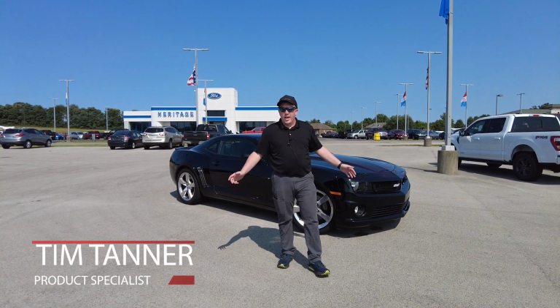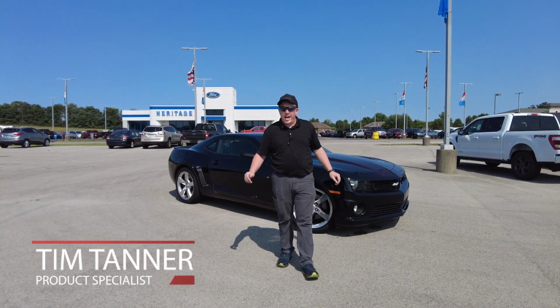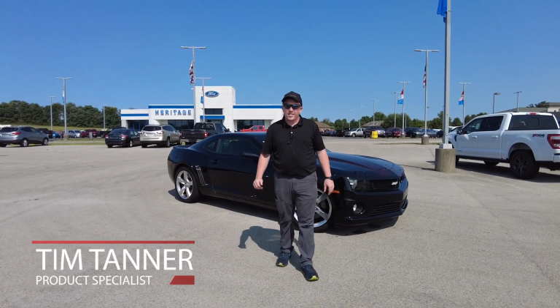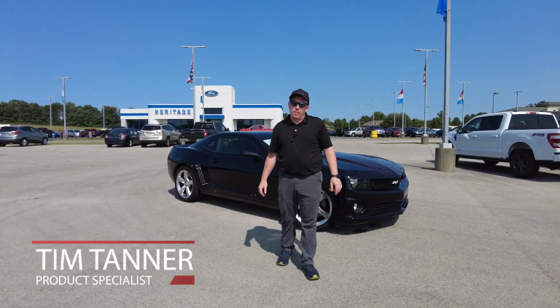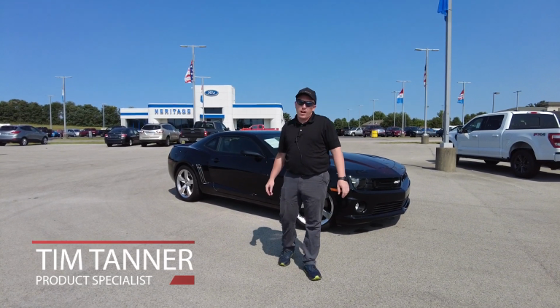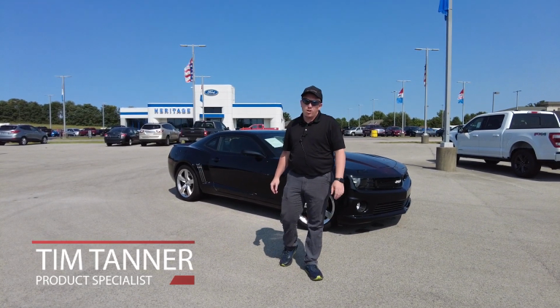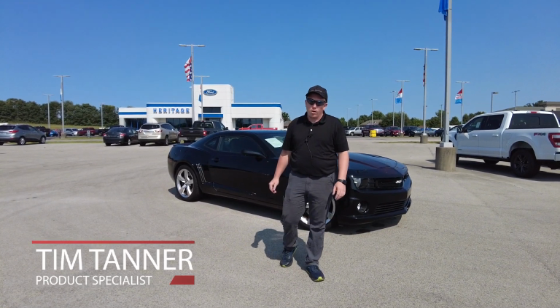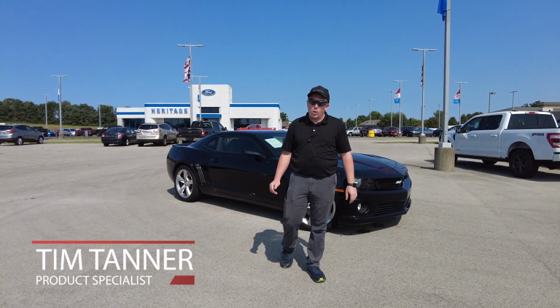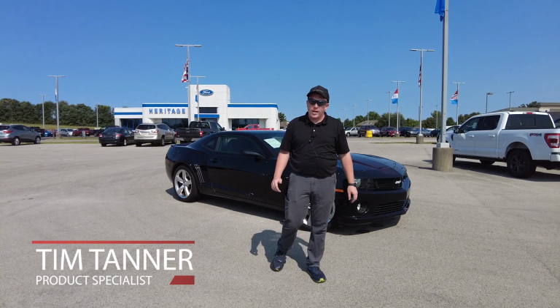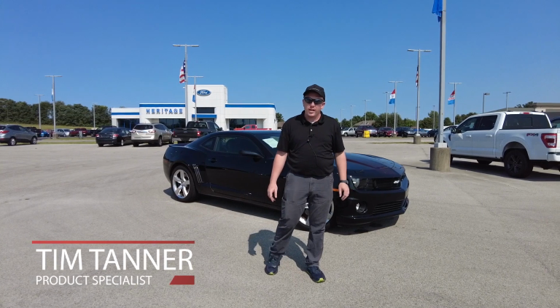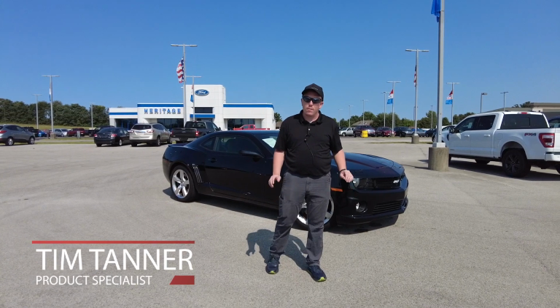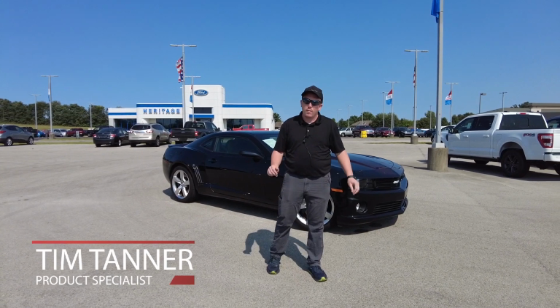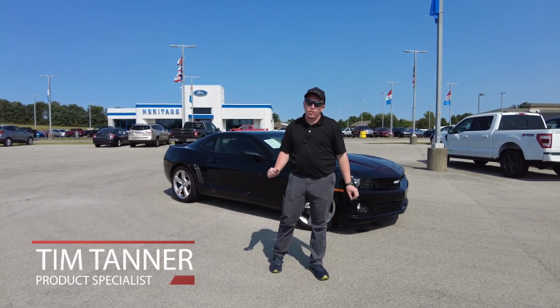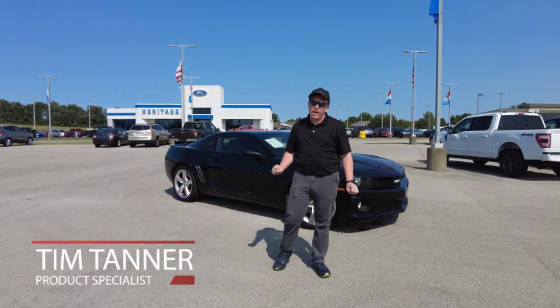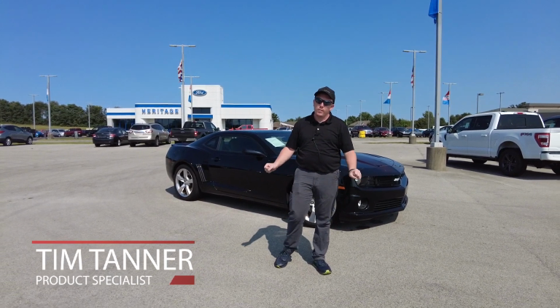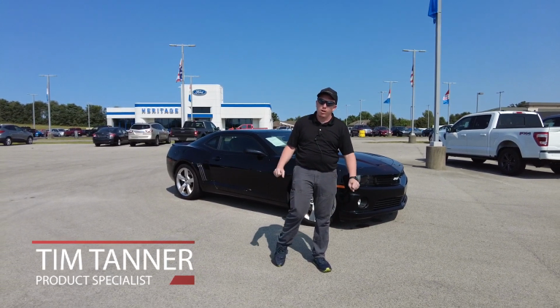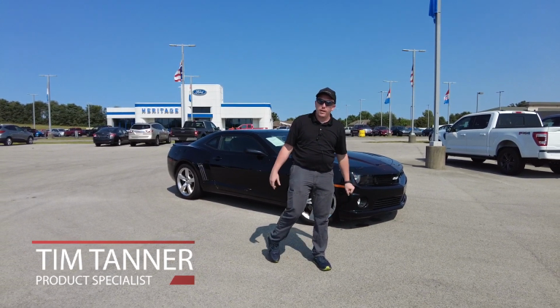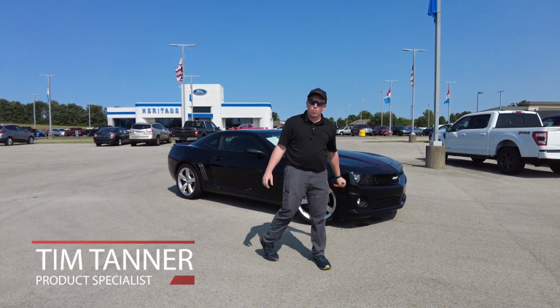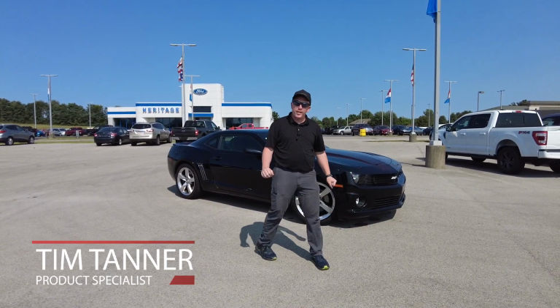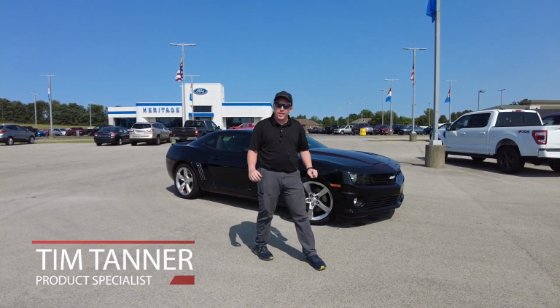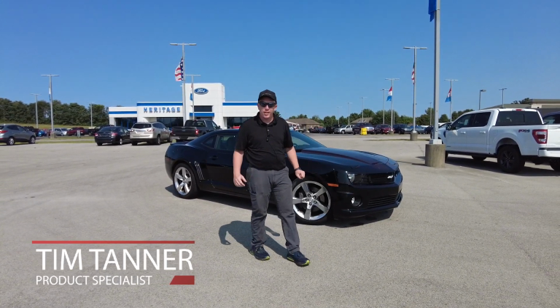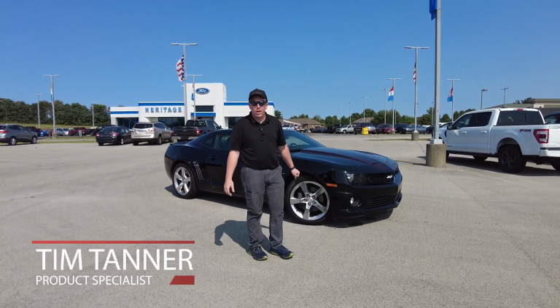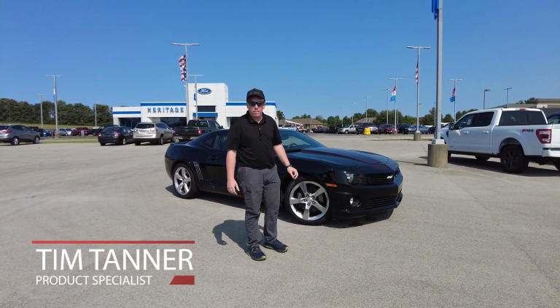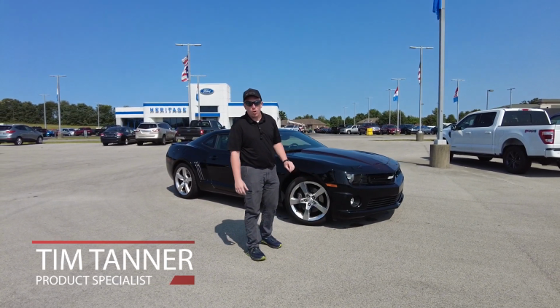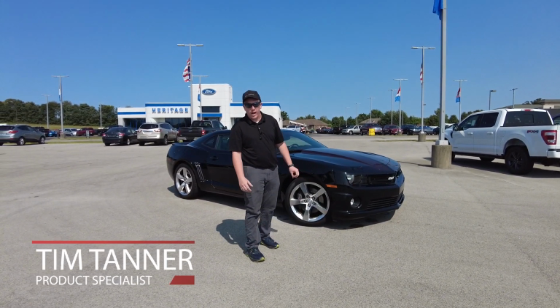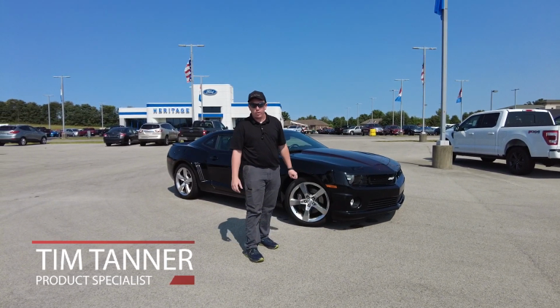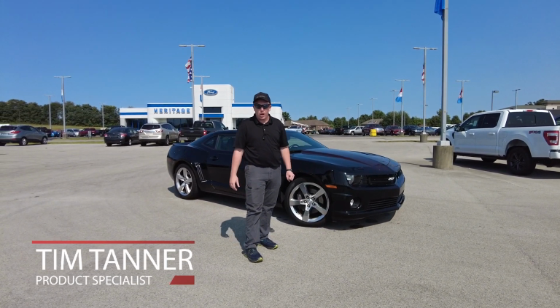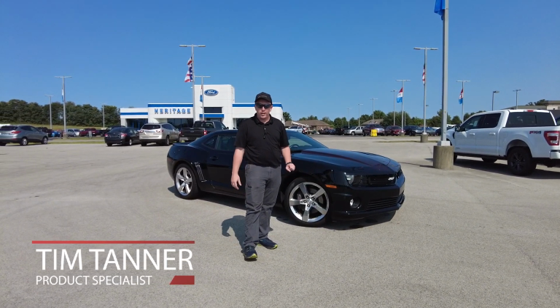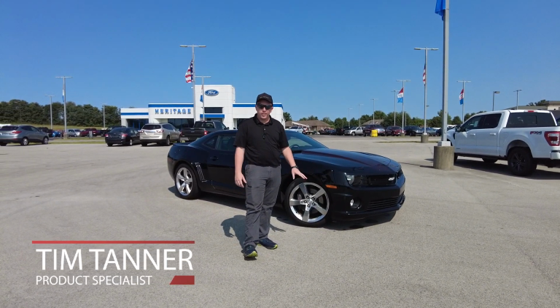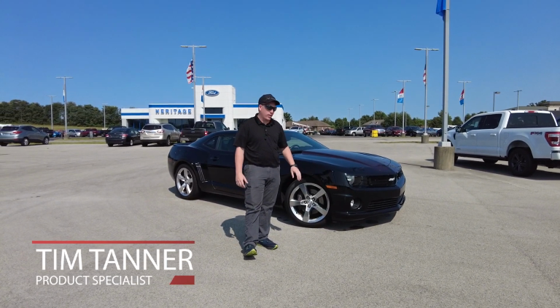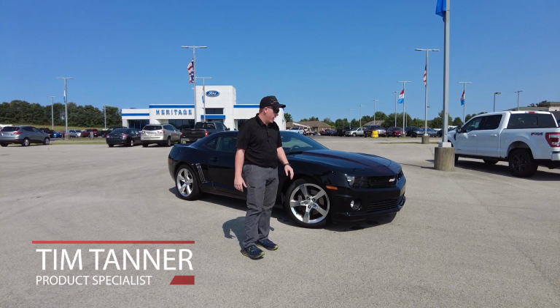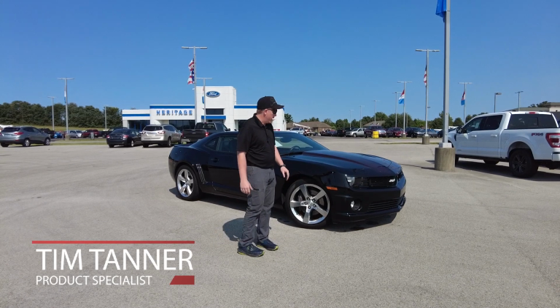Hey guys, it's Tim over here at Heritage Ford in Corridor, Indiana. Today we're going to be talking about a 2010 Camaro we got in on trade, so let's take a look at it.